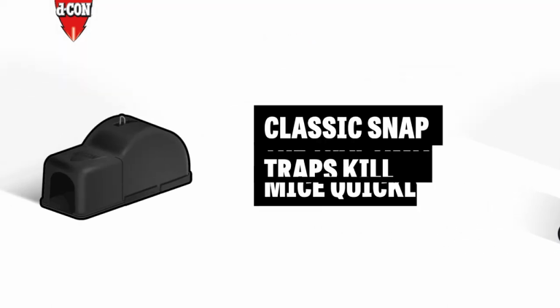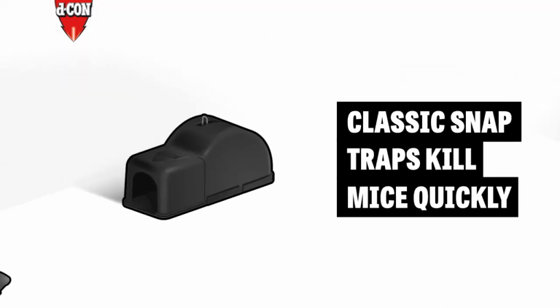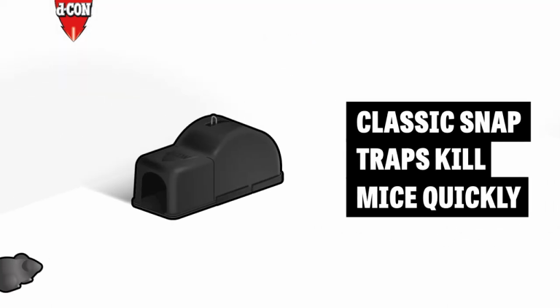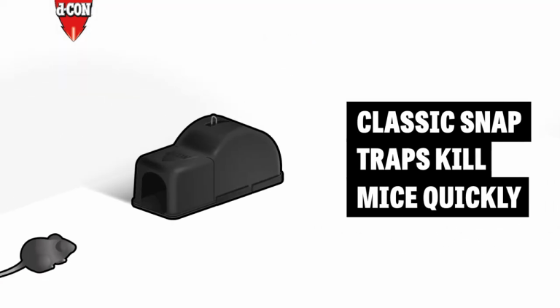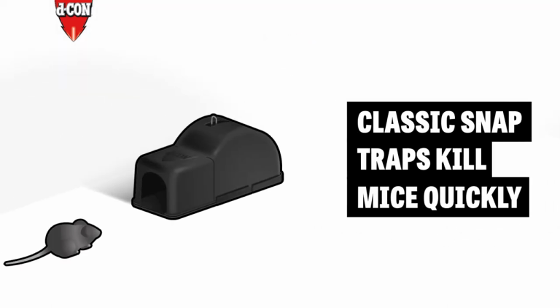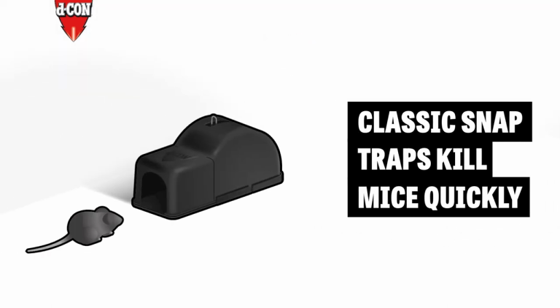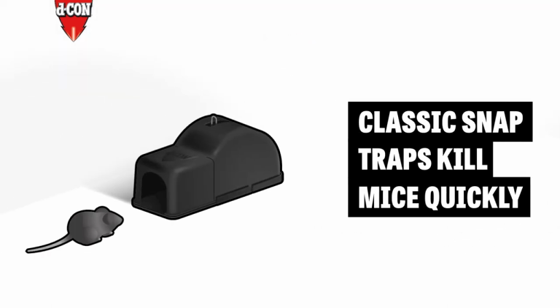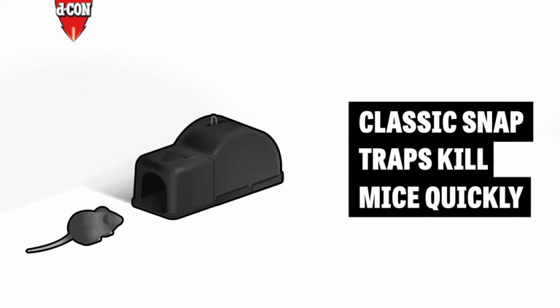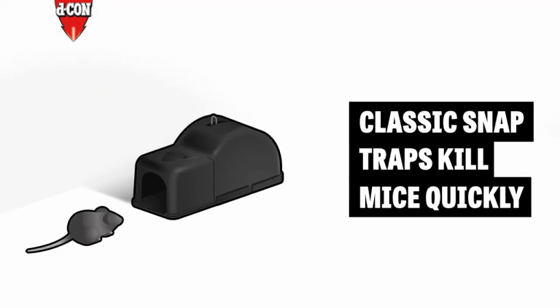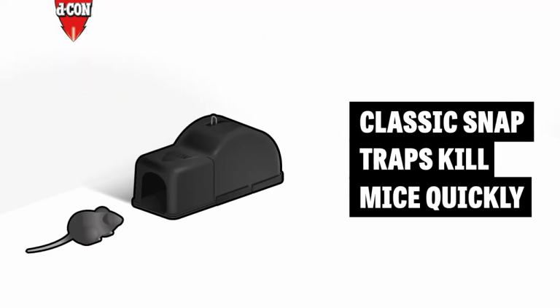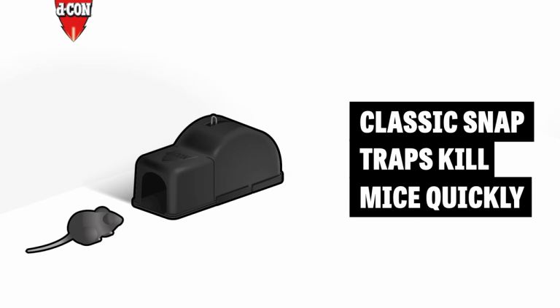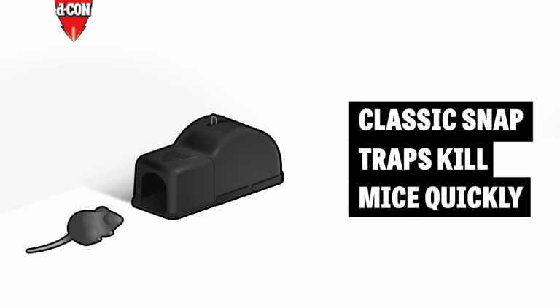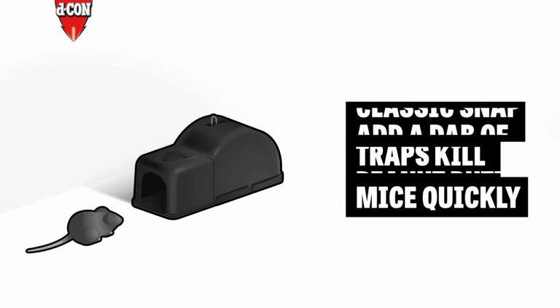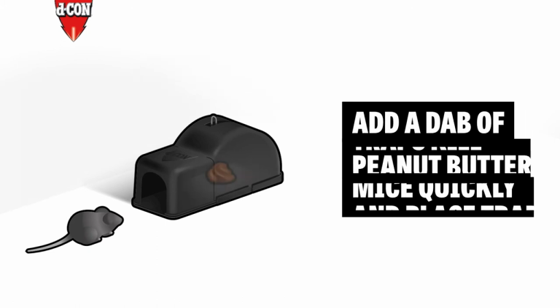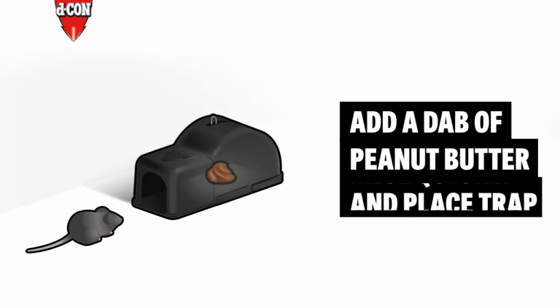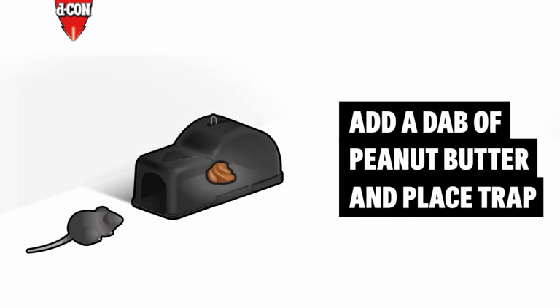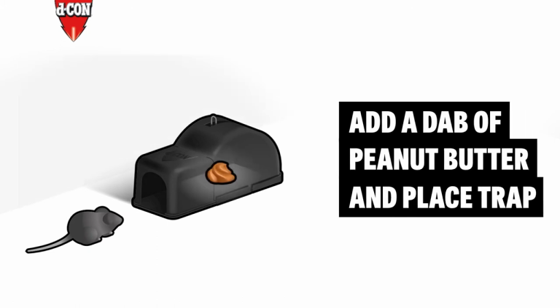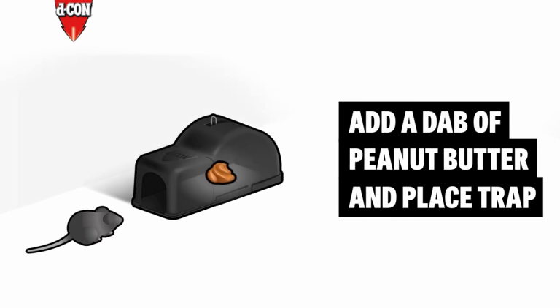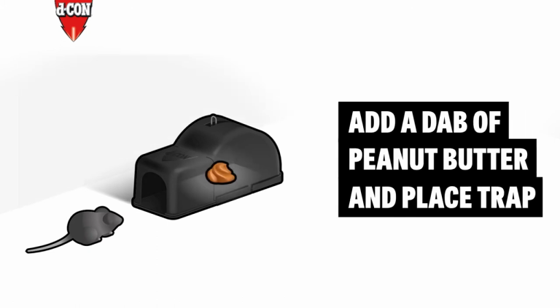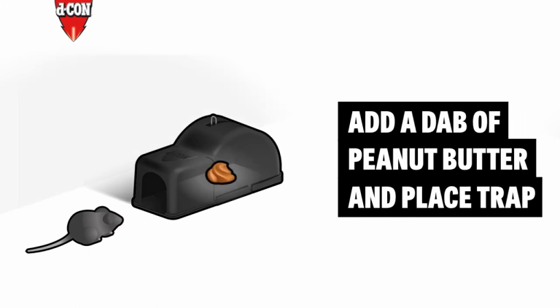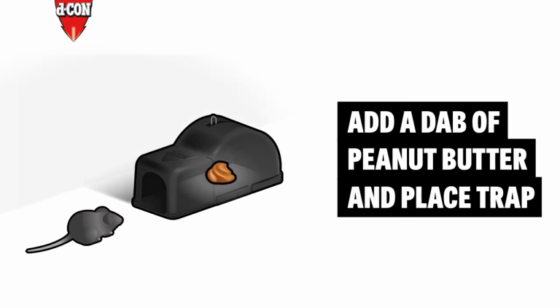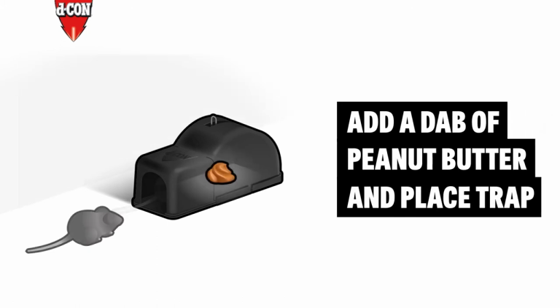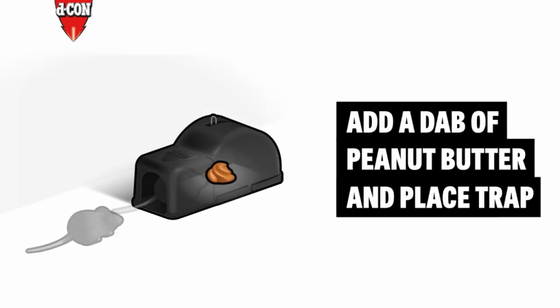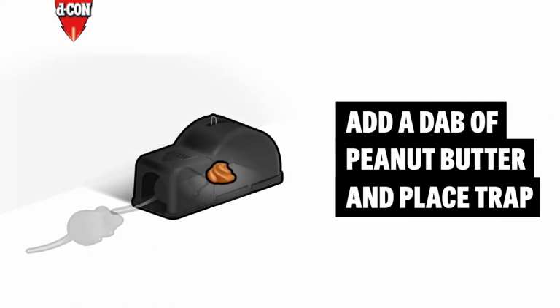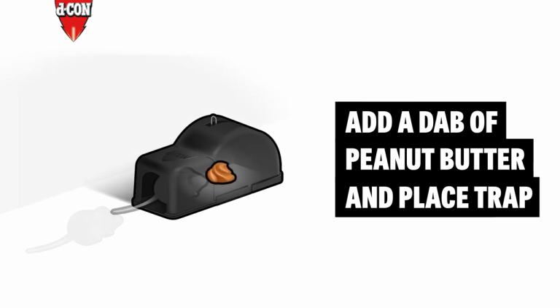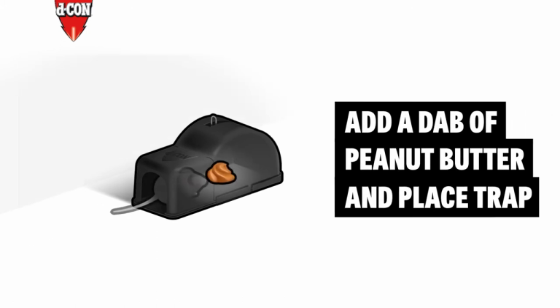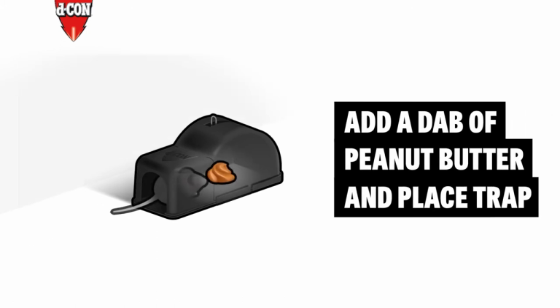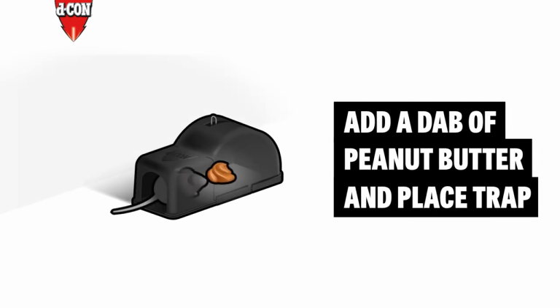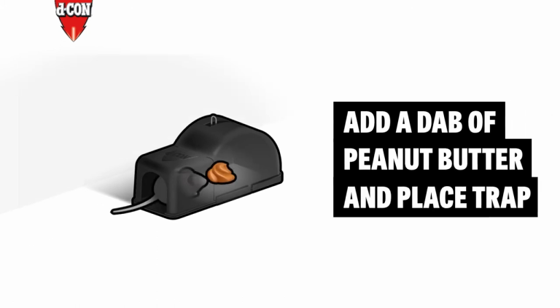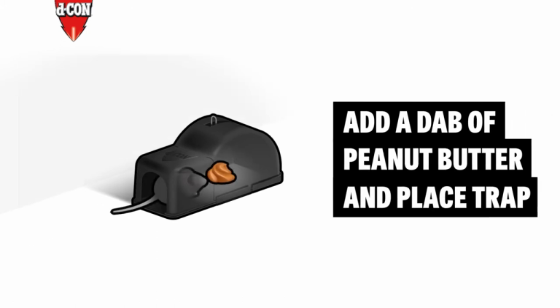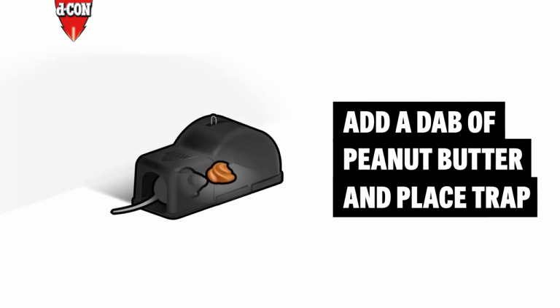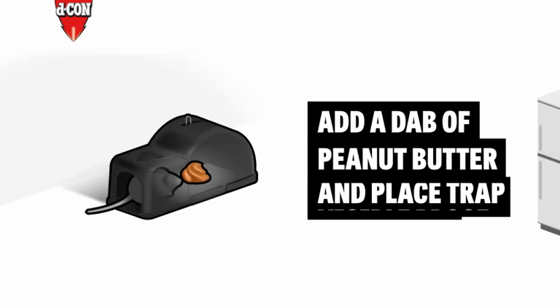You can then throw the trap away. Classic snap traps kill mice quickly. Add a tiny dab of peanut butter and place them with the bait facing the wall.